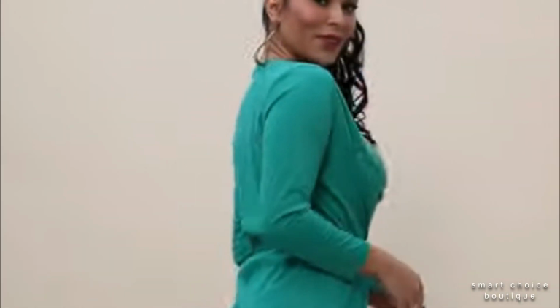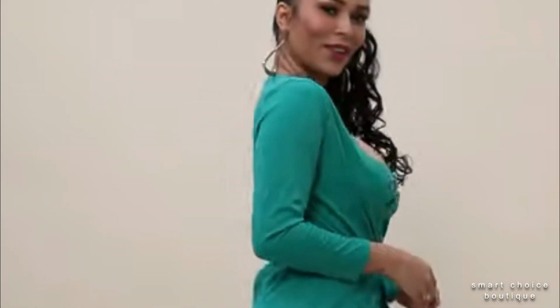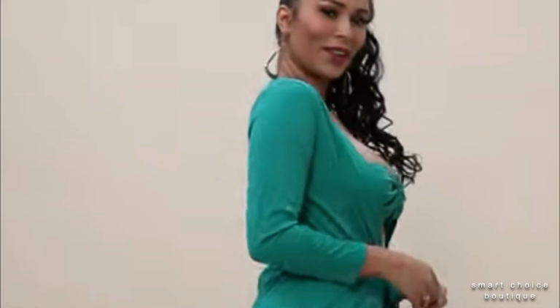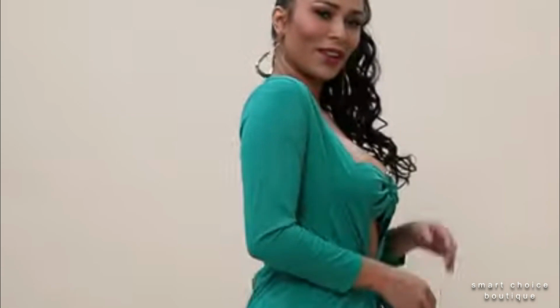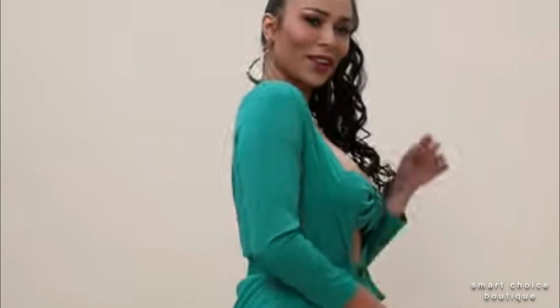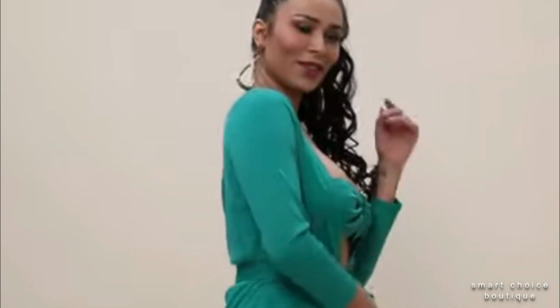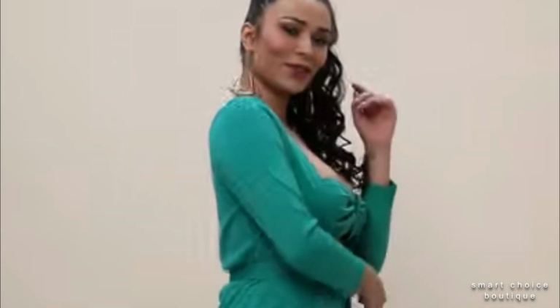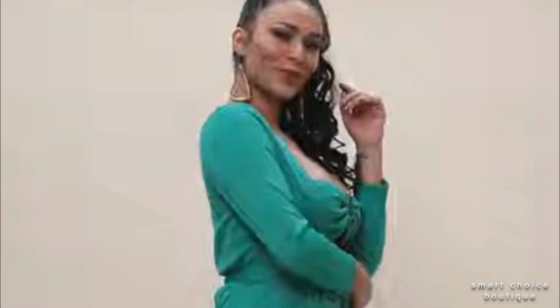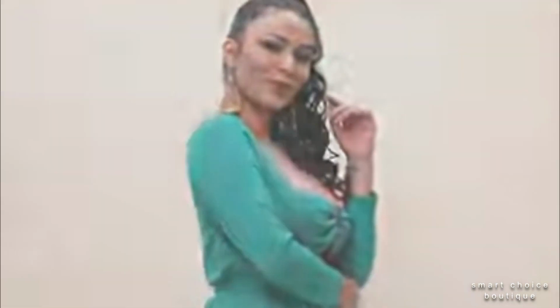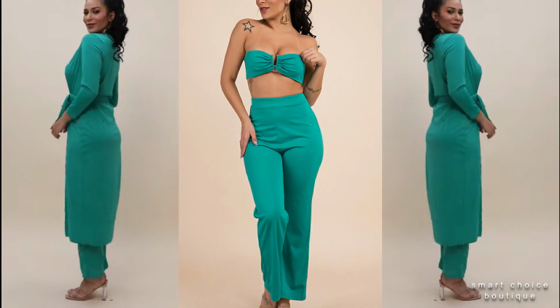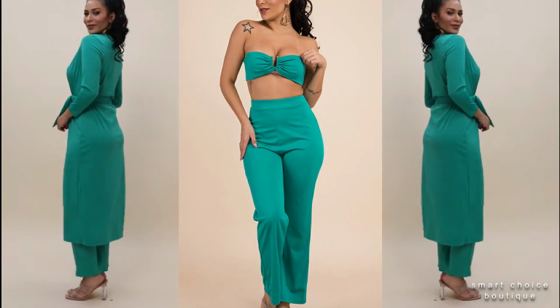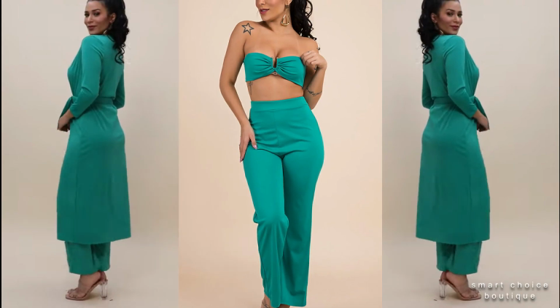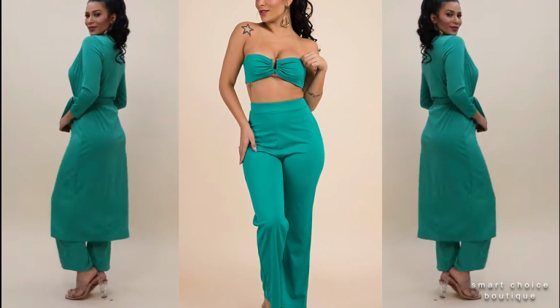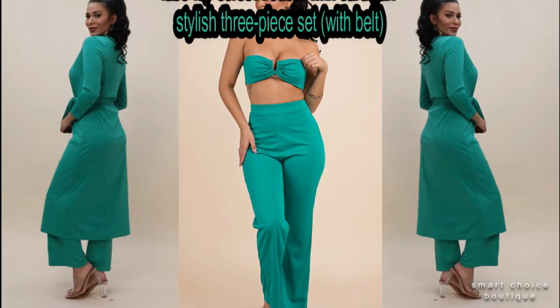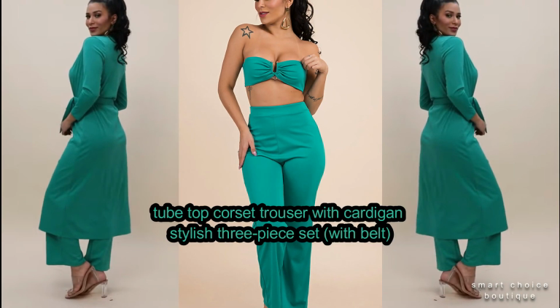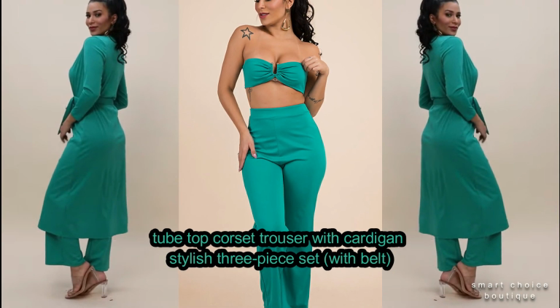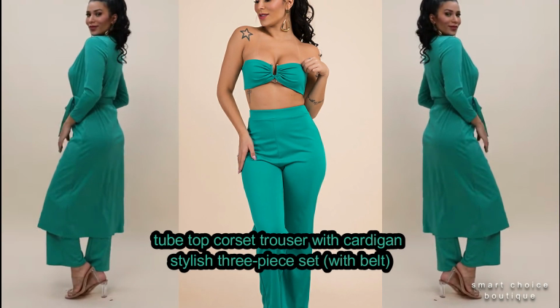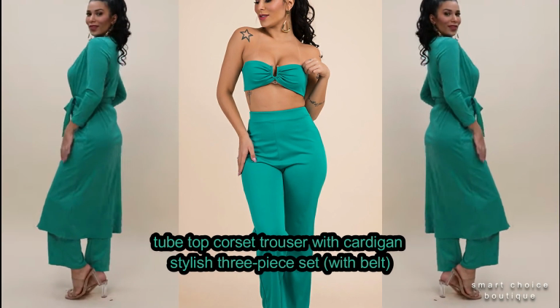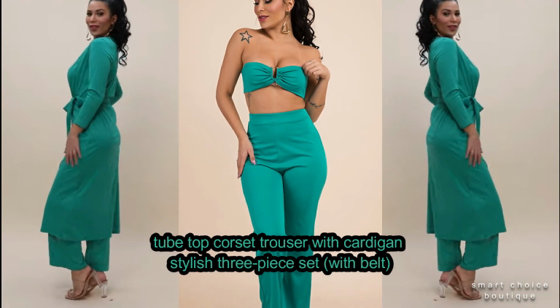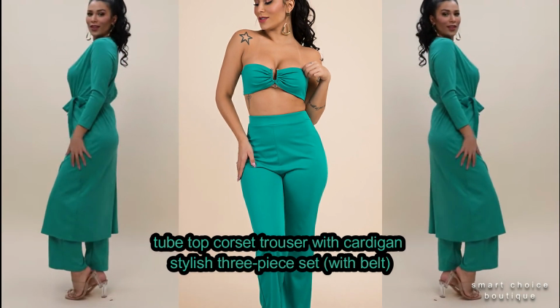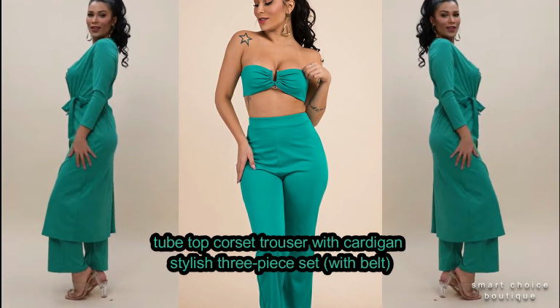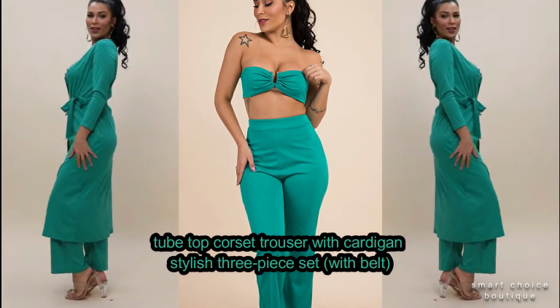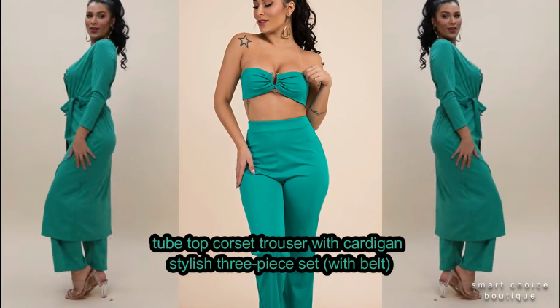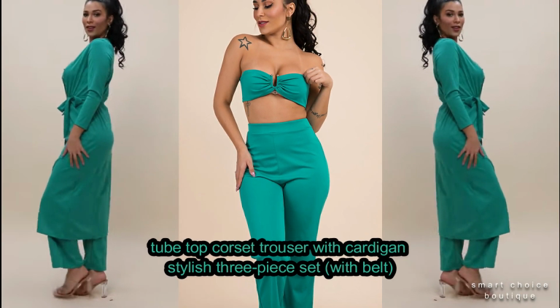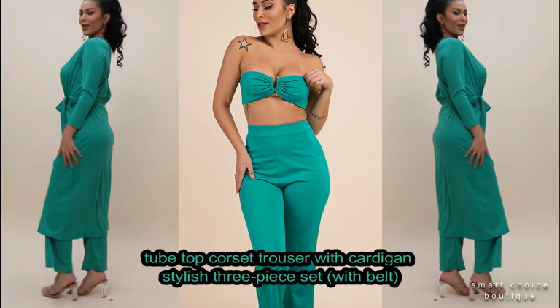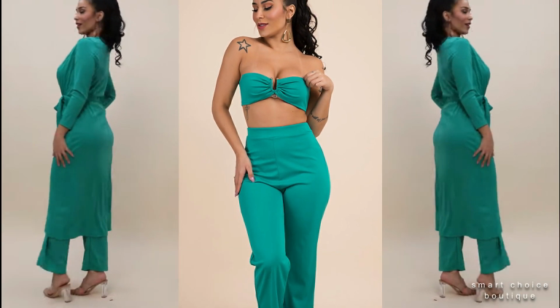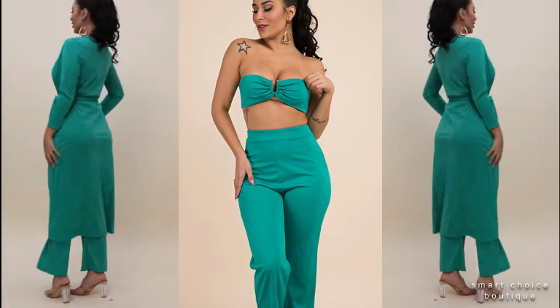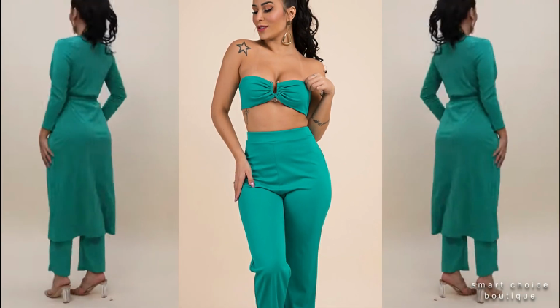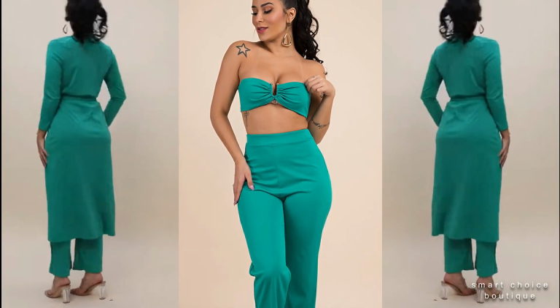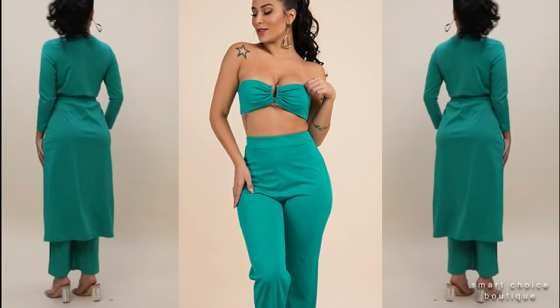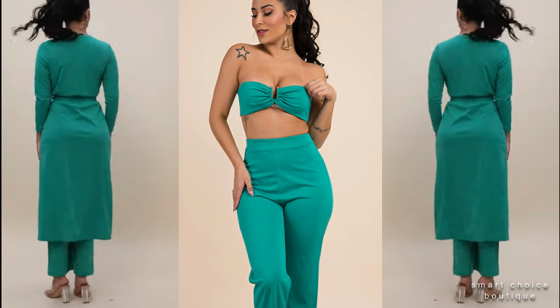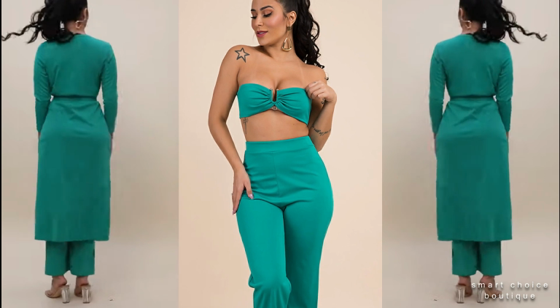Solid color stretch tube top corset trouser with cardigan — stylish 3-piece set with belt.